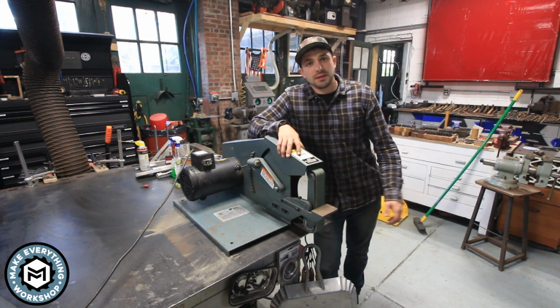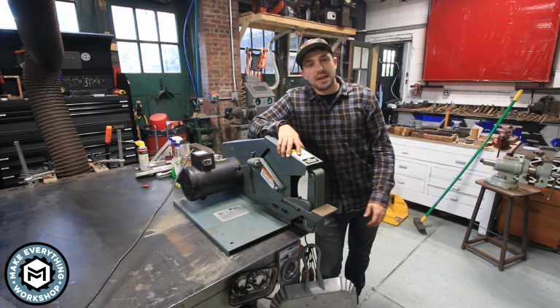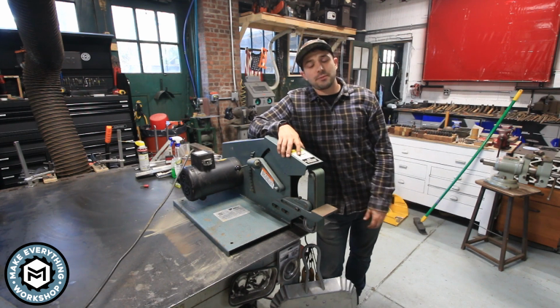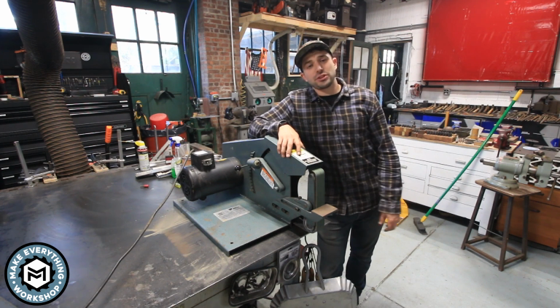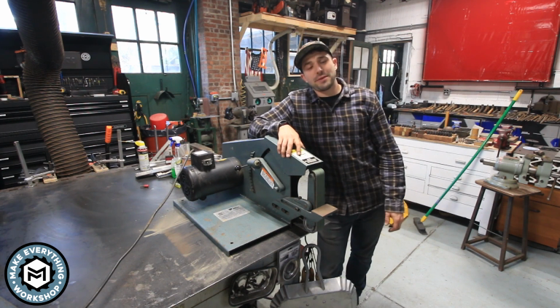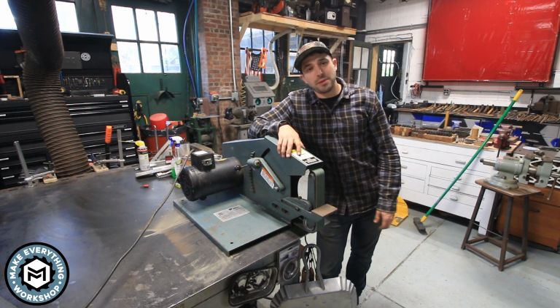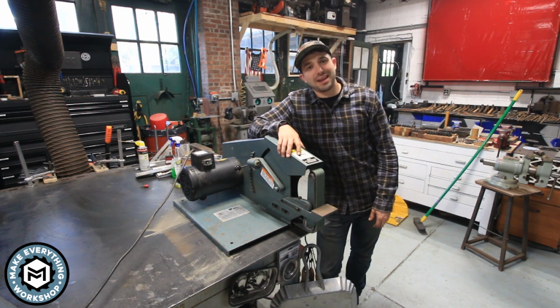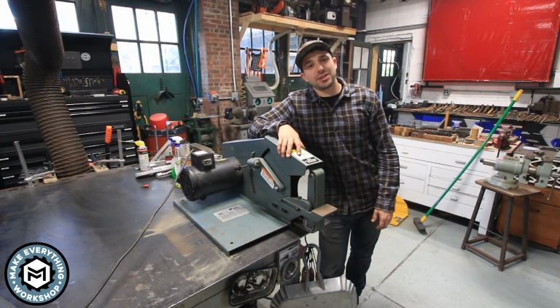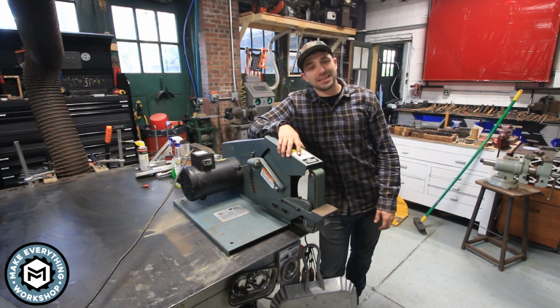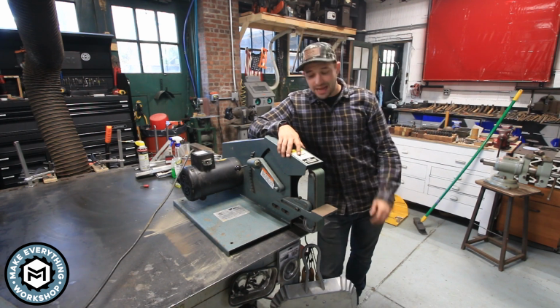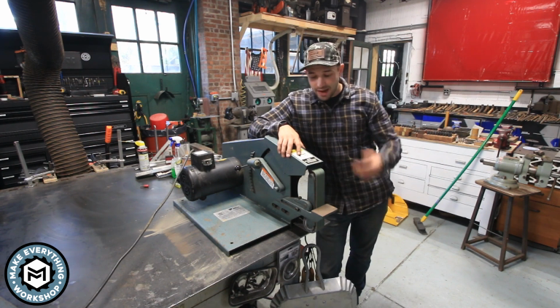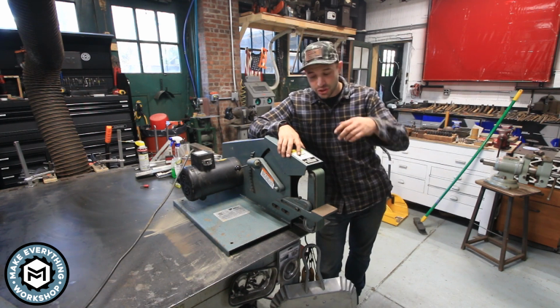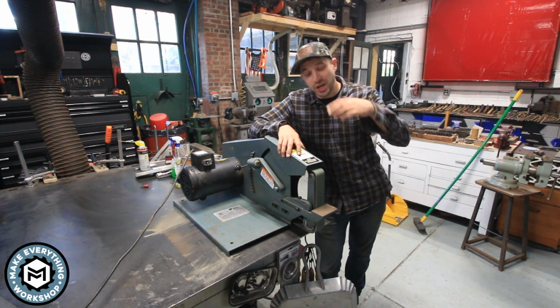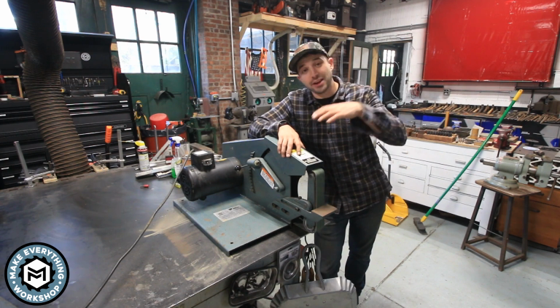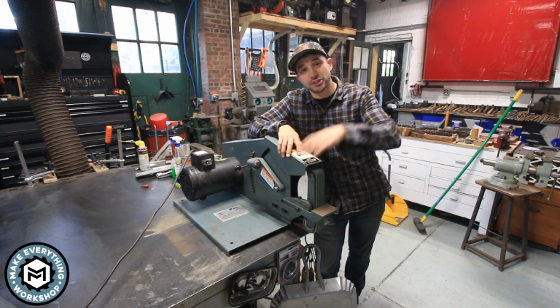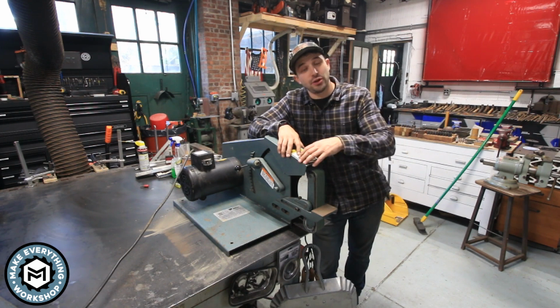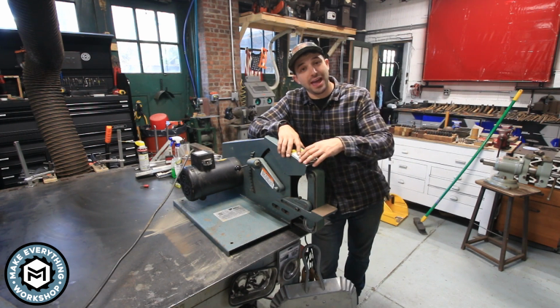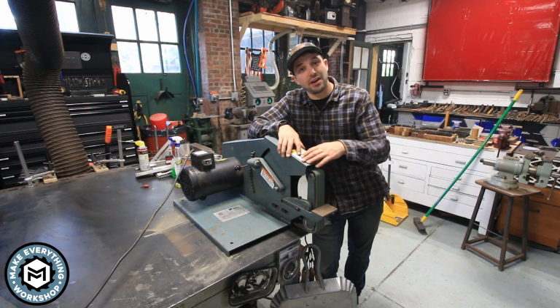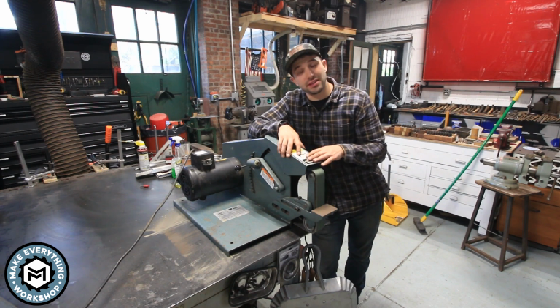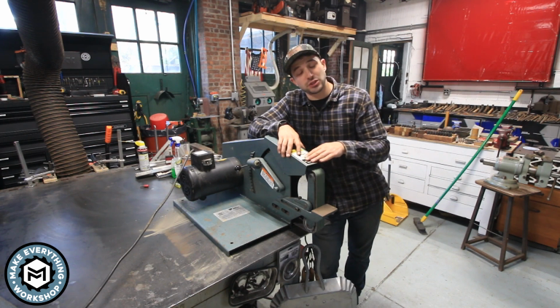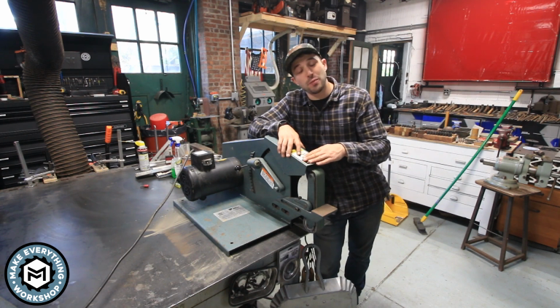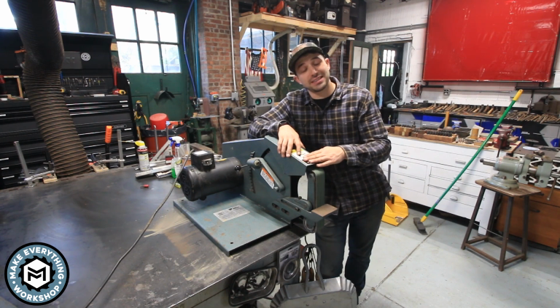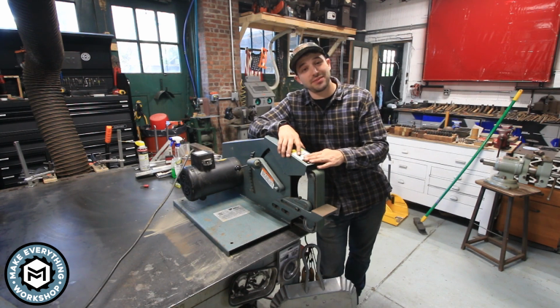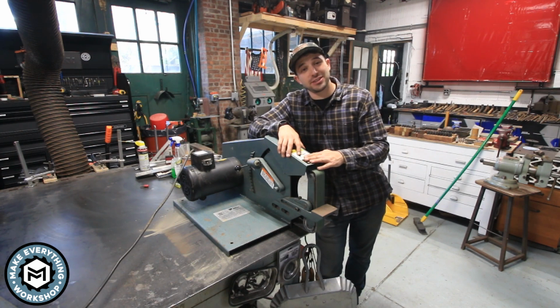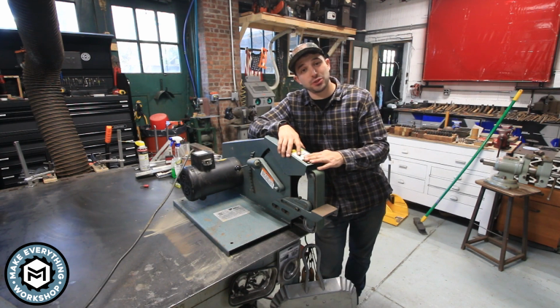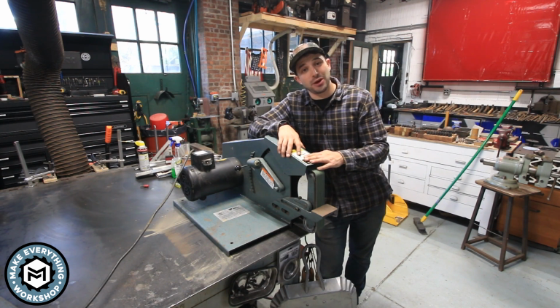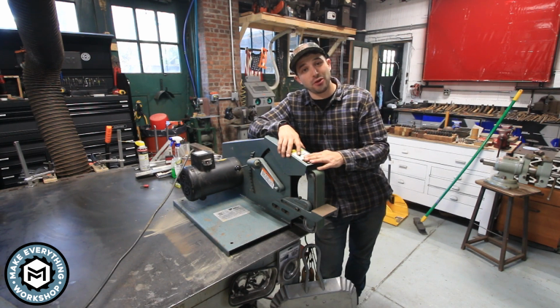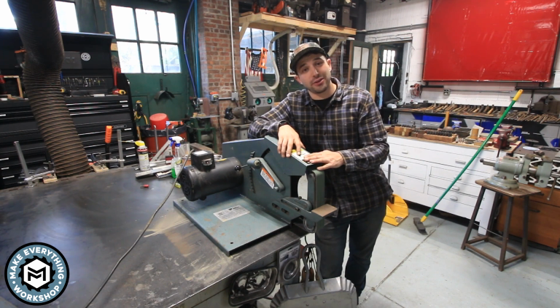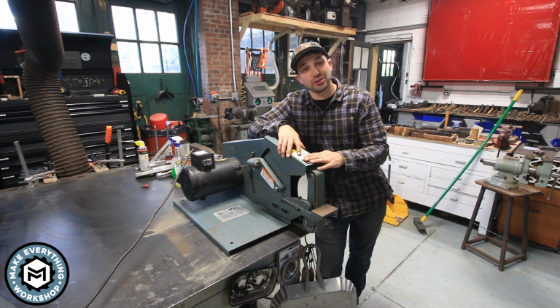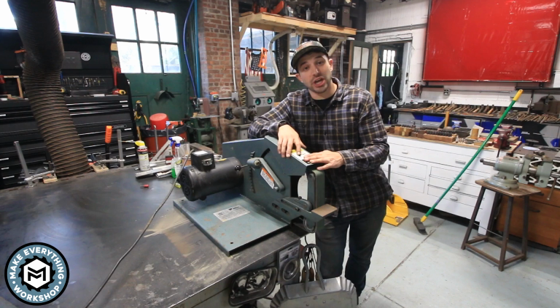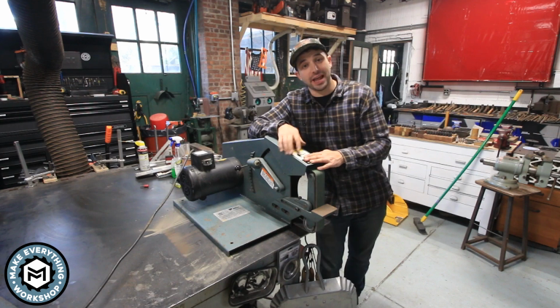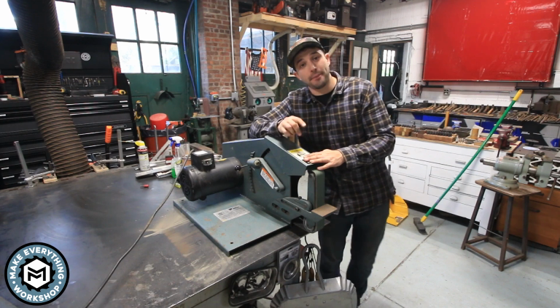Hey, I'm Chris Zephyr from Make Everything, and today I'm going to show you how to slow down this 2x72 belt grinder. Check it out.